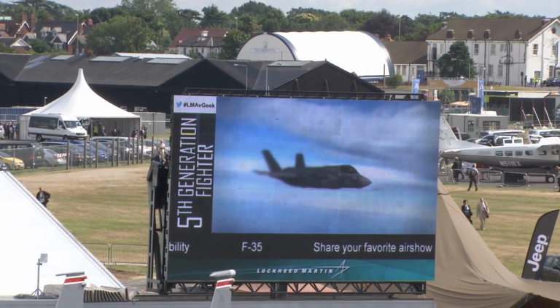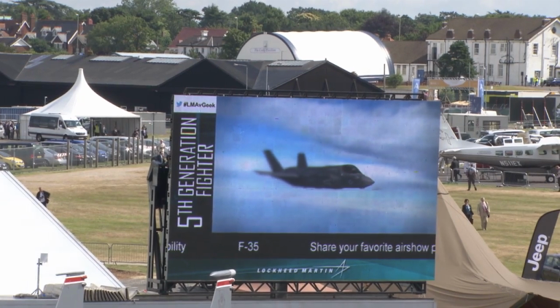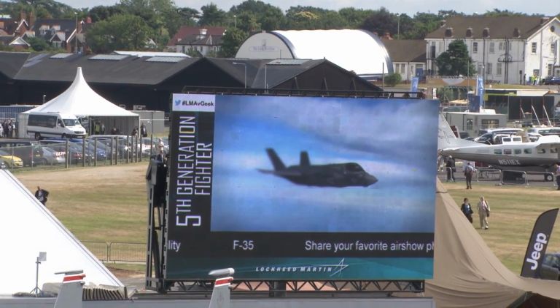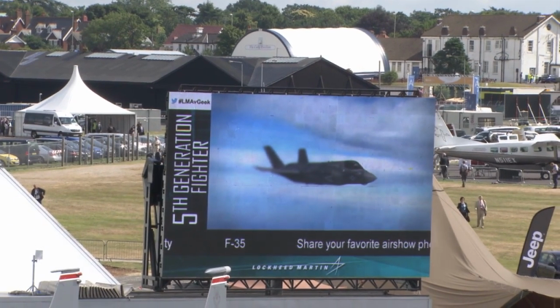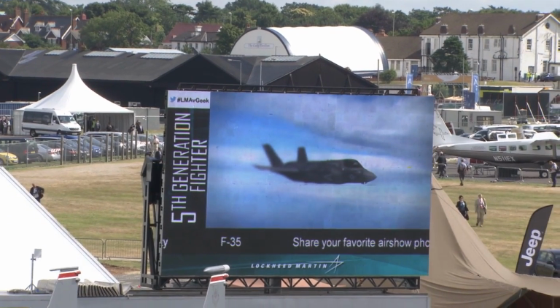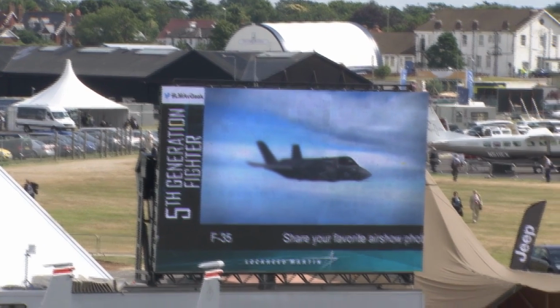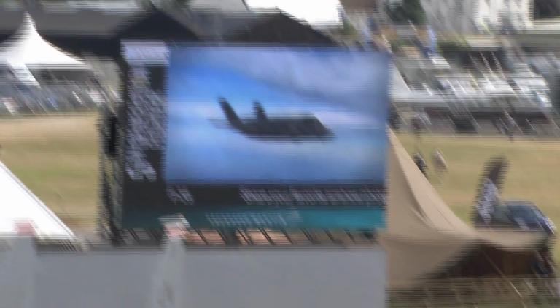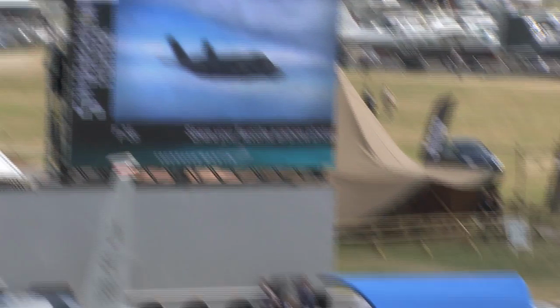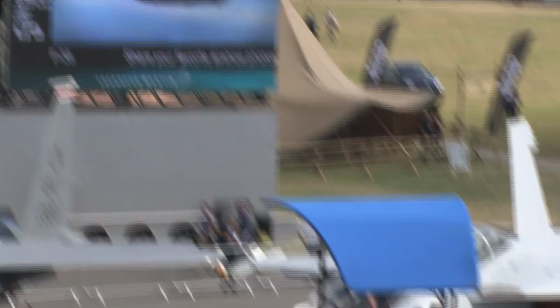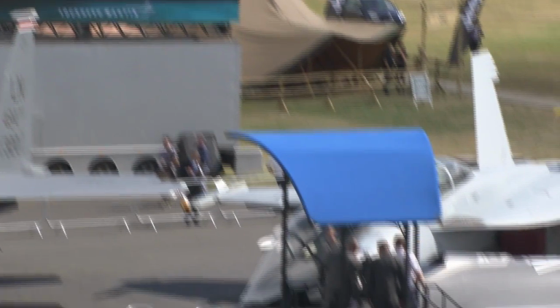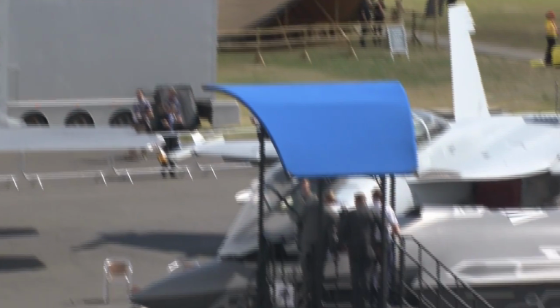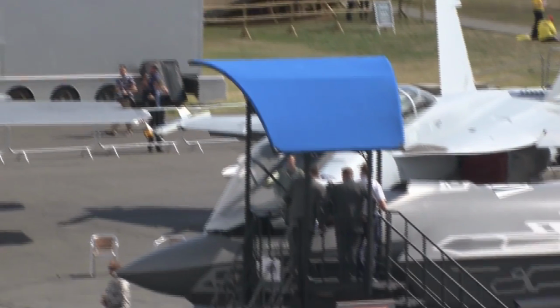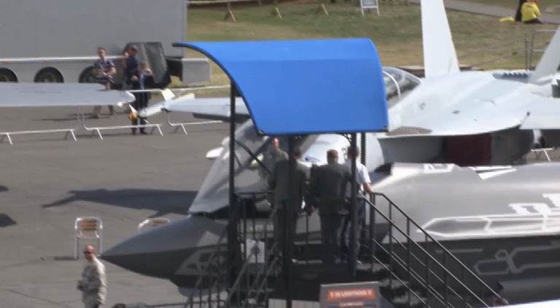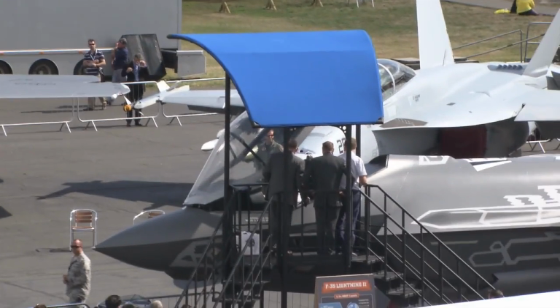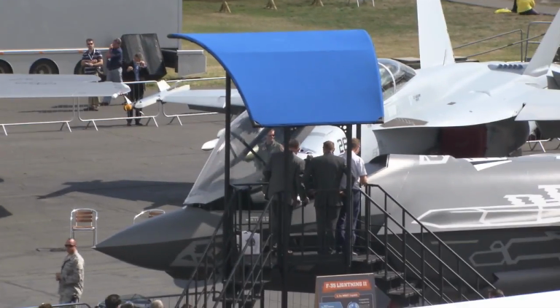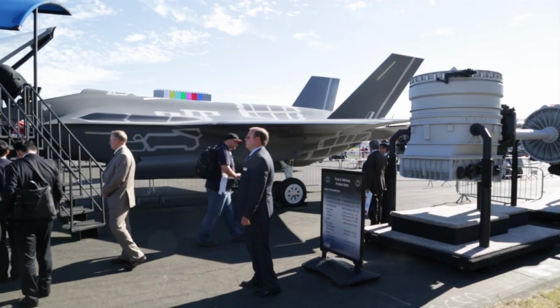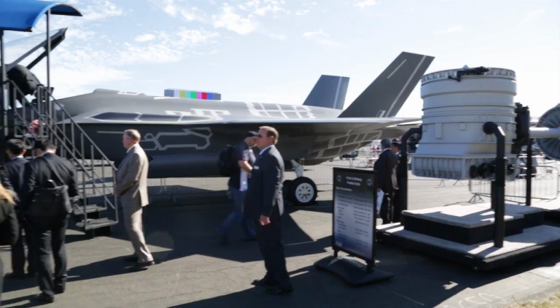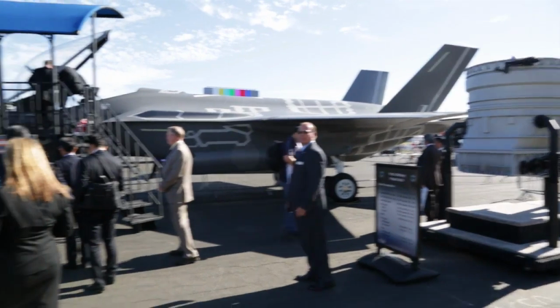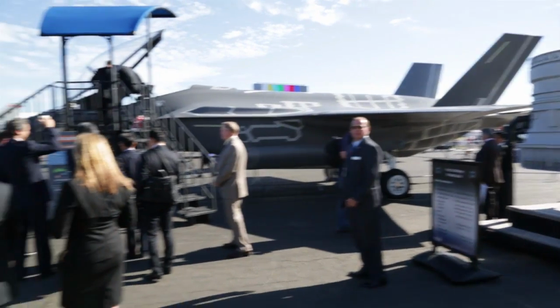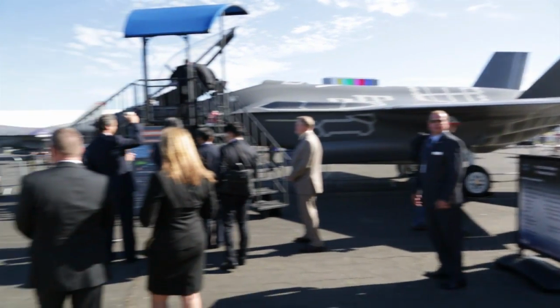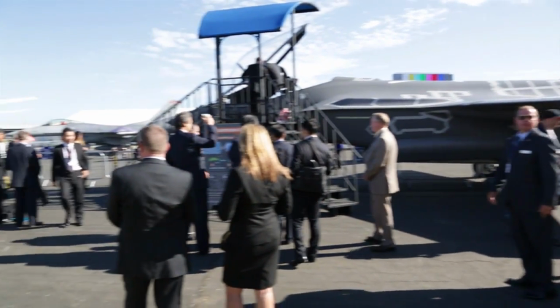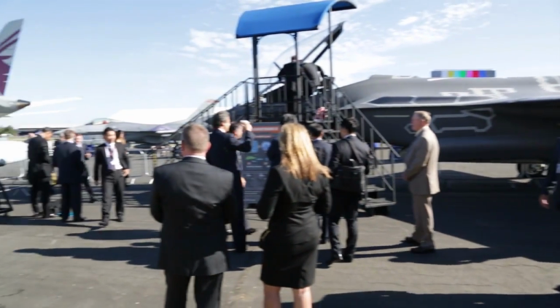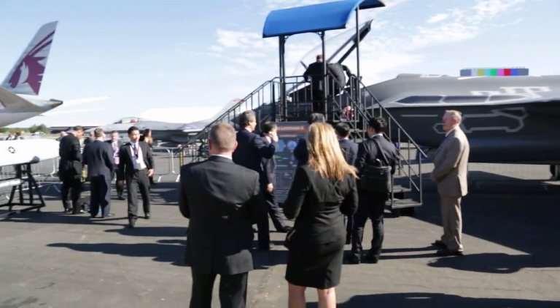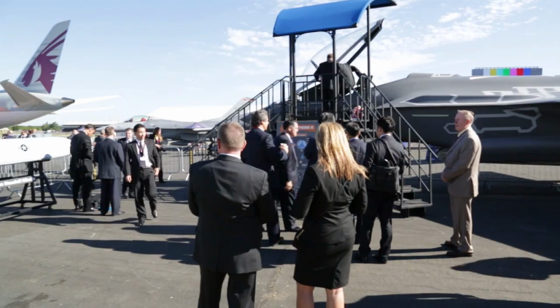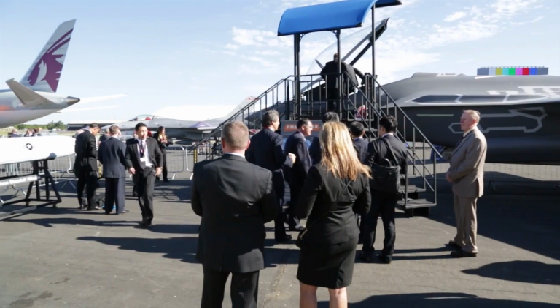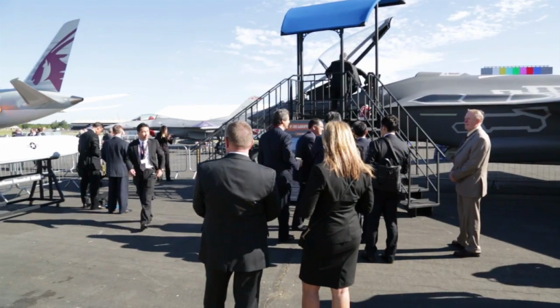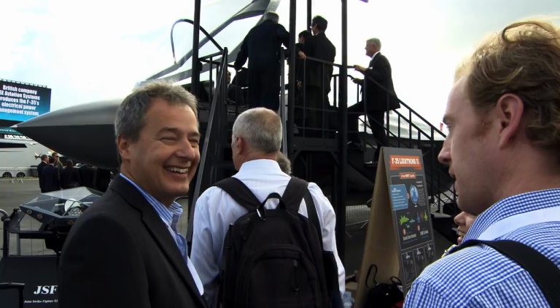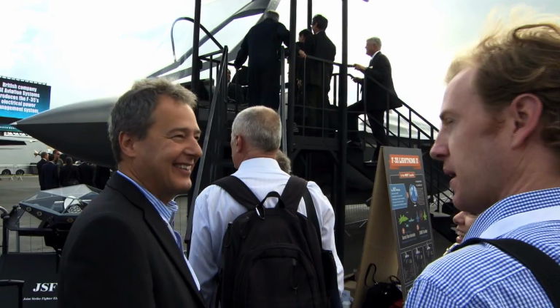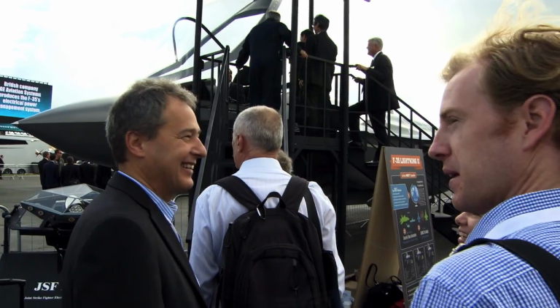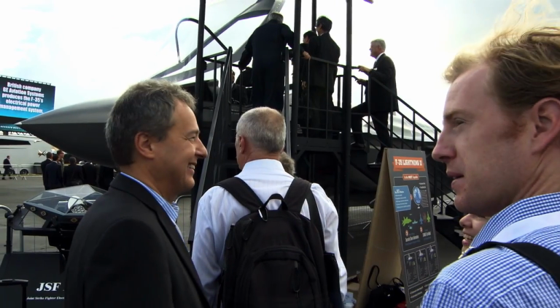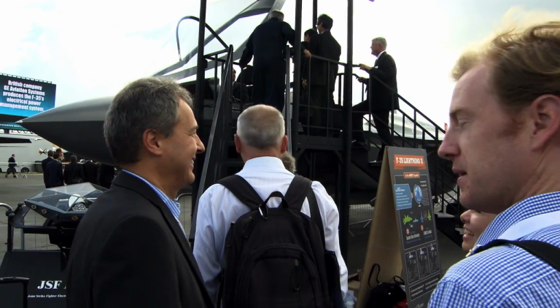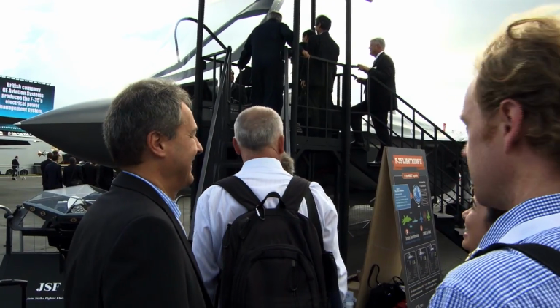We are here with the F-35 full-scale model and our cockpit demonstrators. We're at Farnborough Airshow.